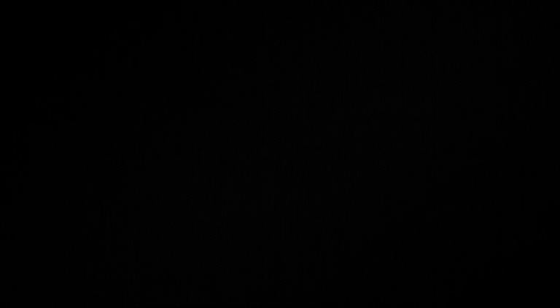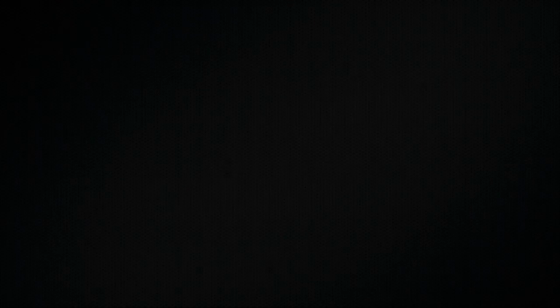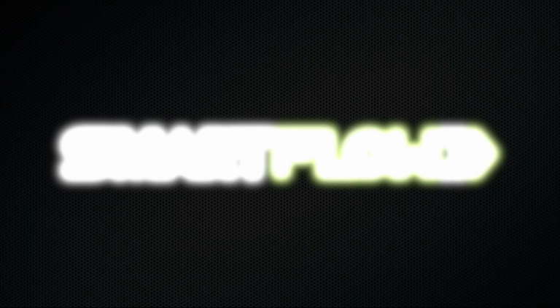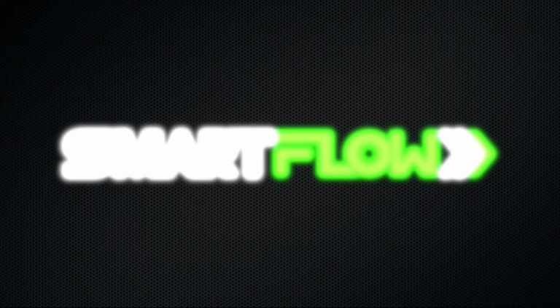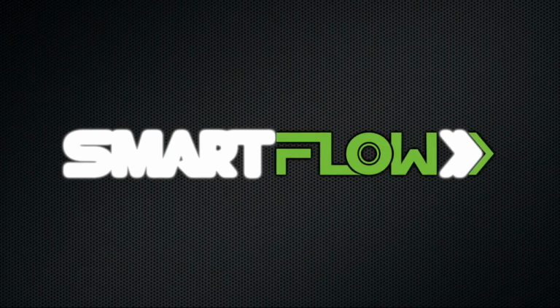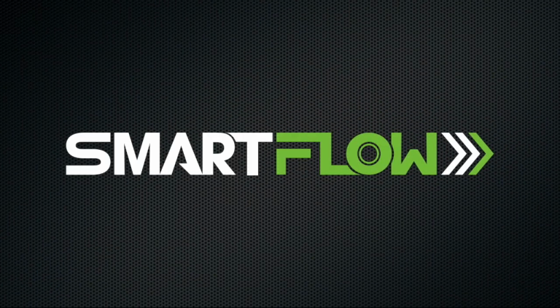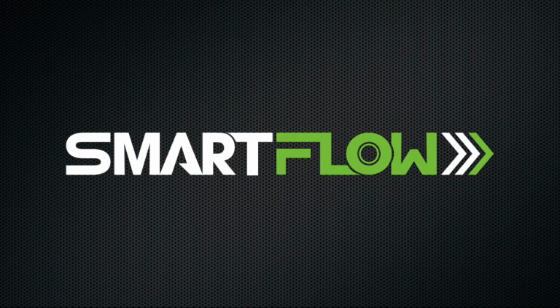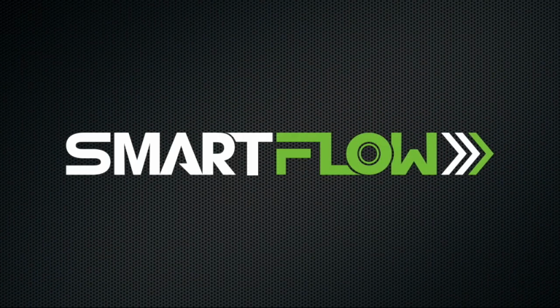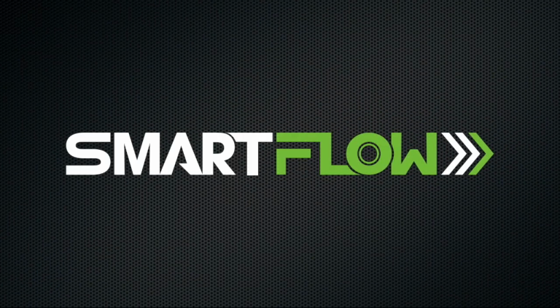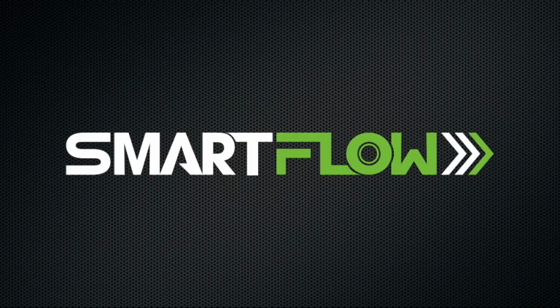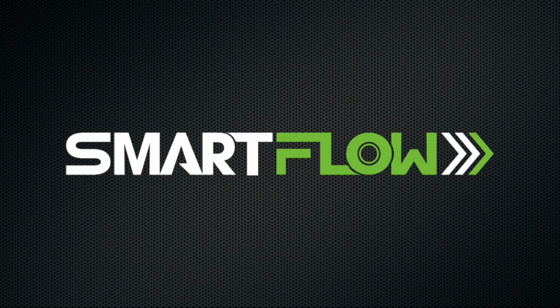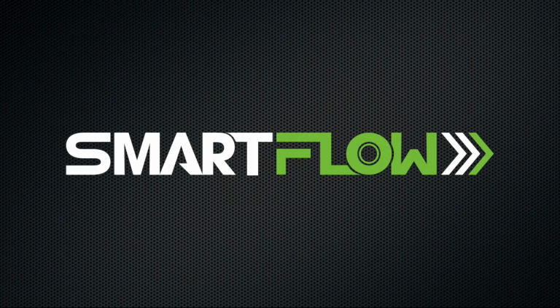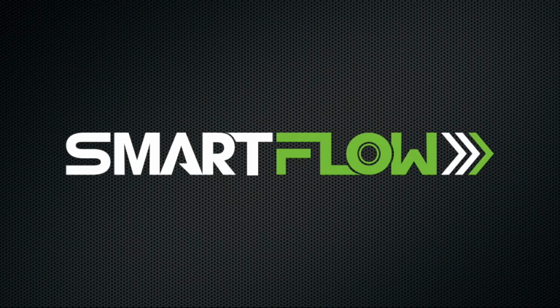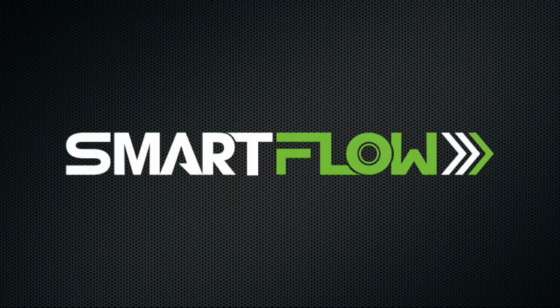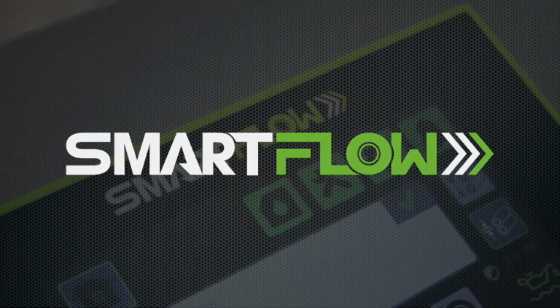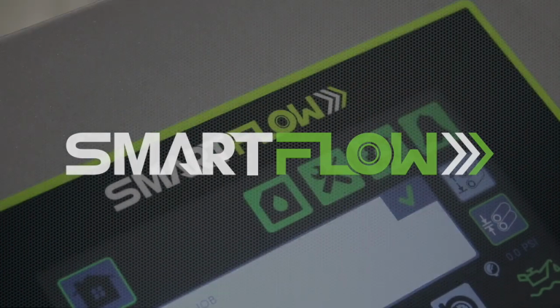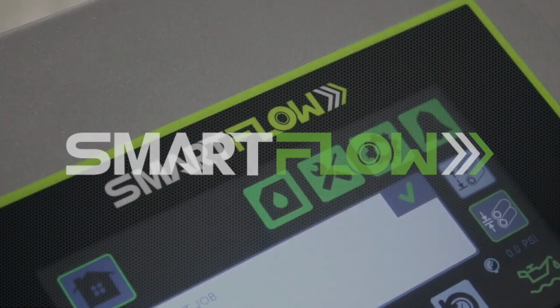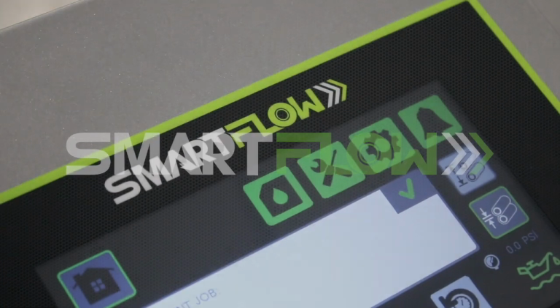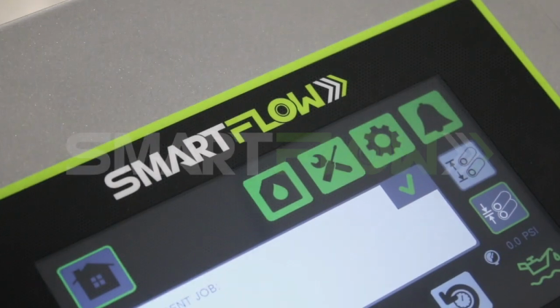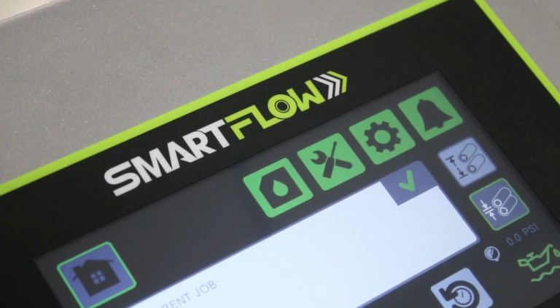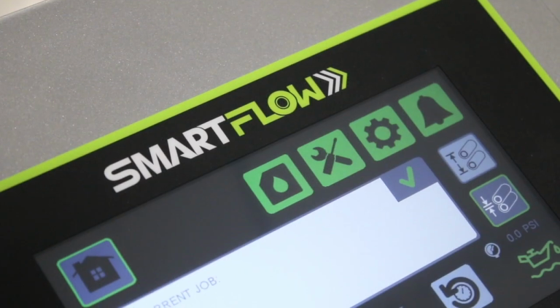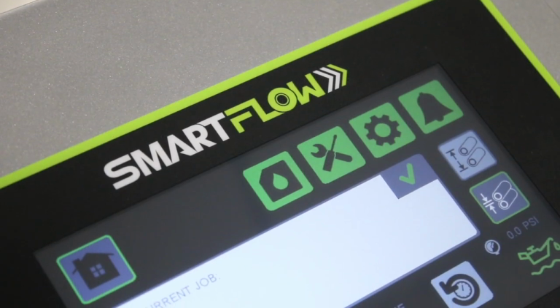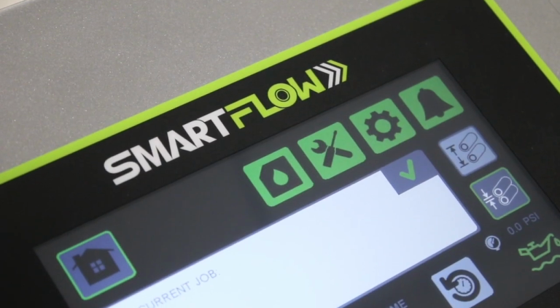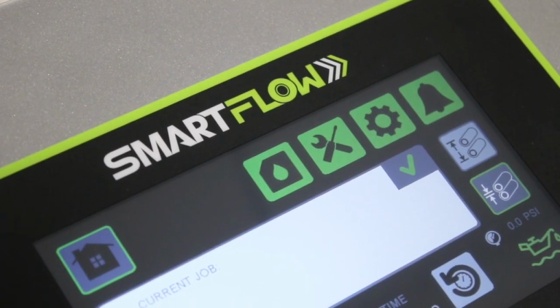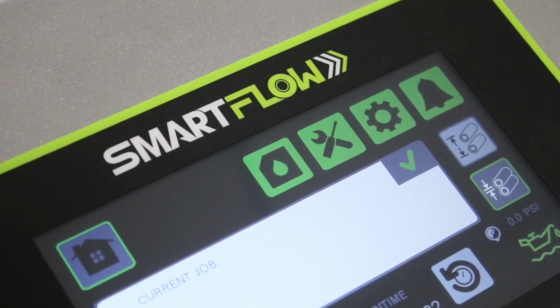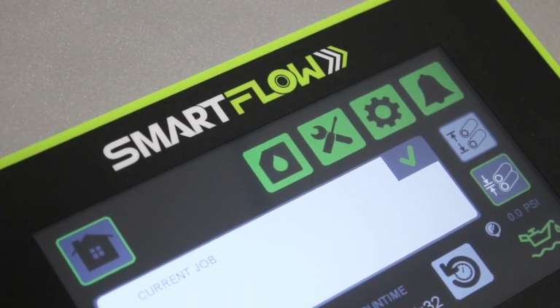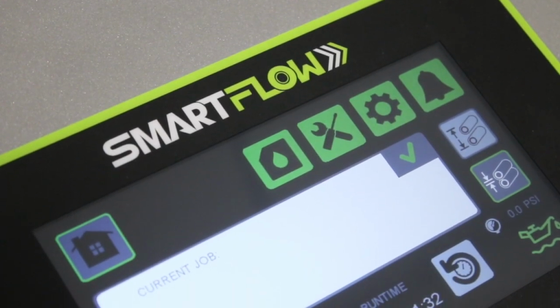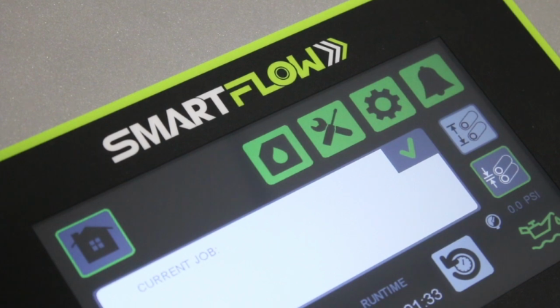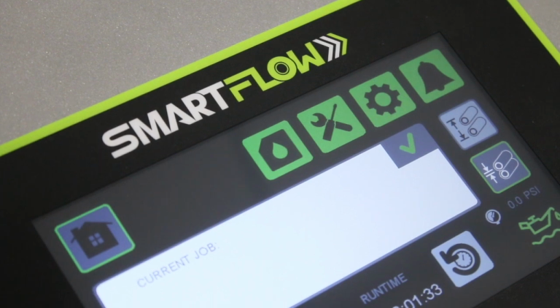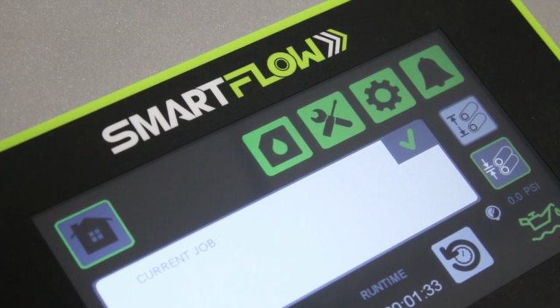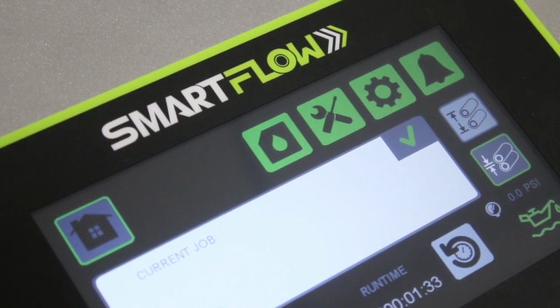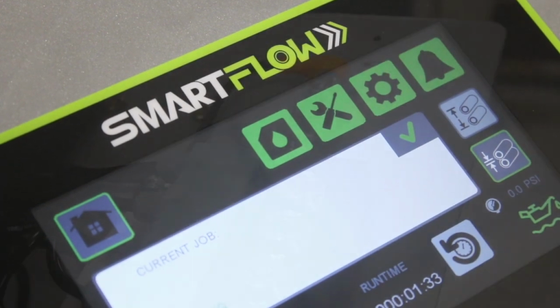Introducing the SmartFlow from Unist. Intelligent, programmable, controlled.